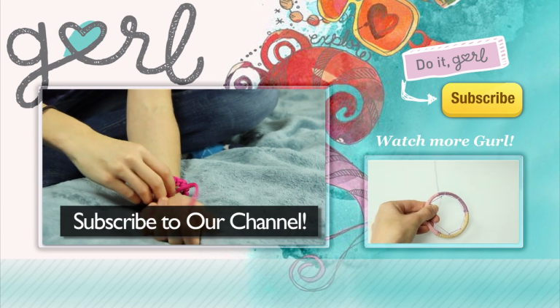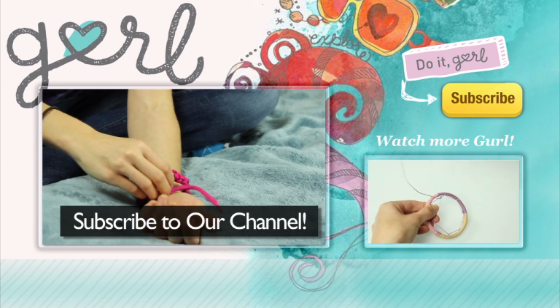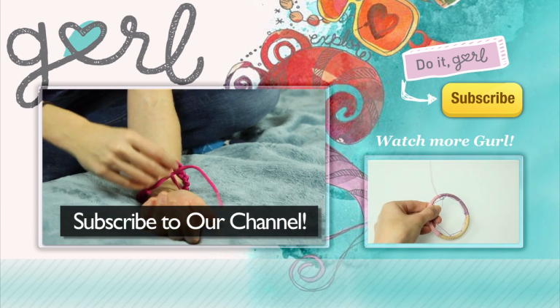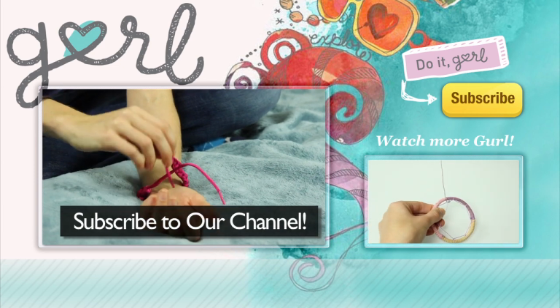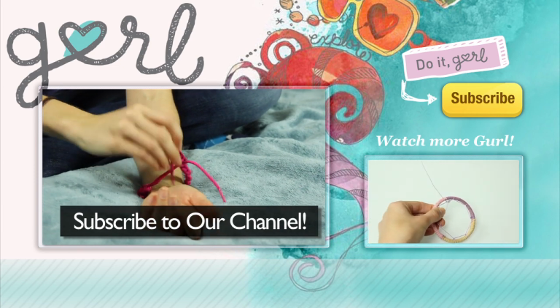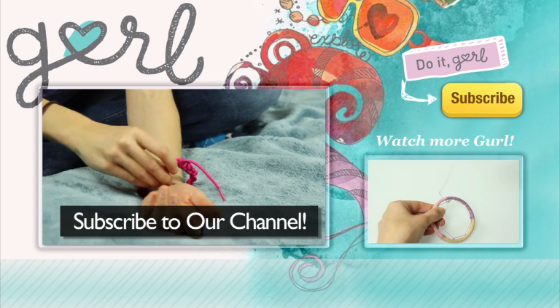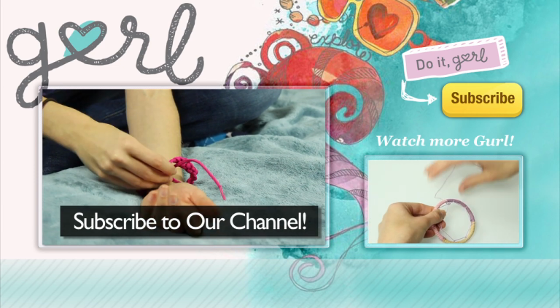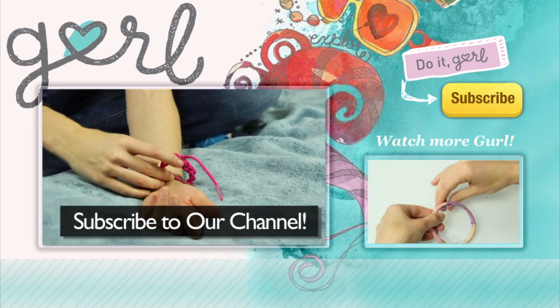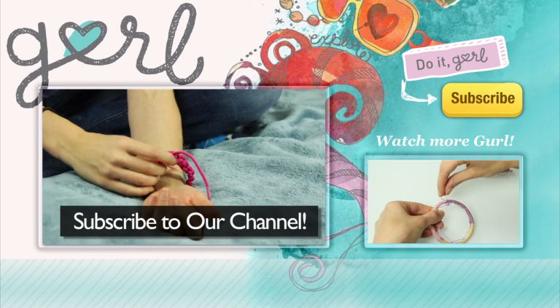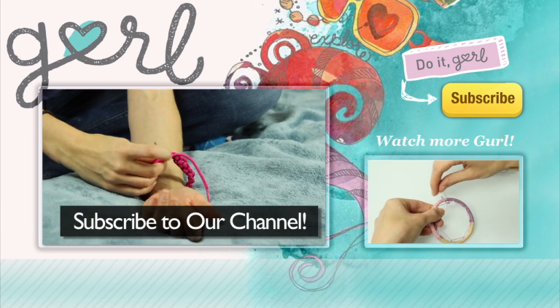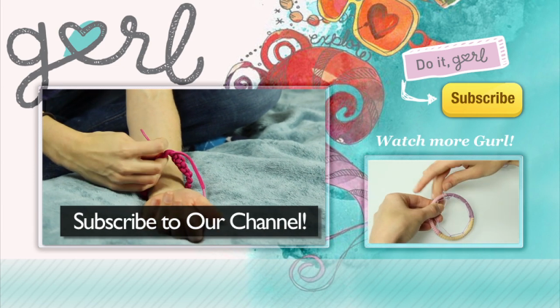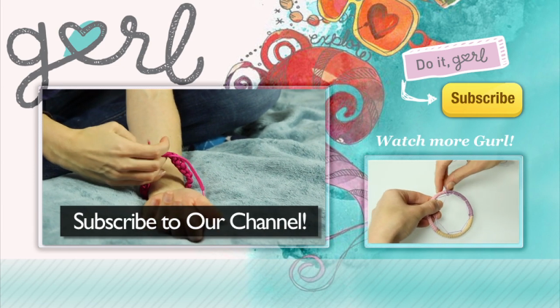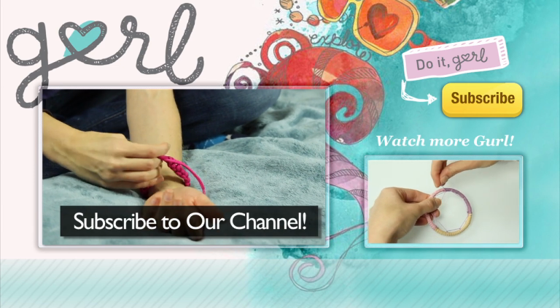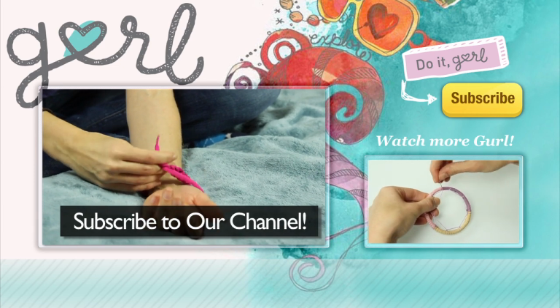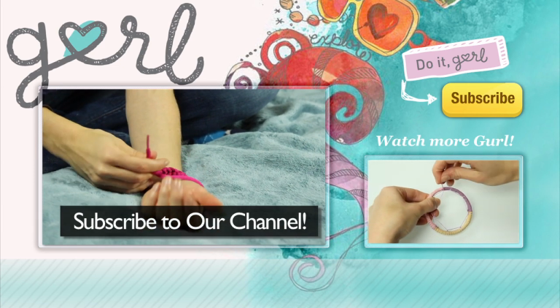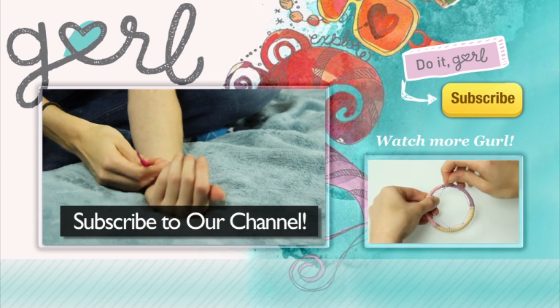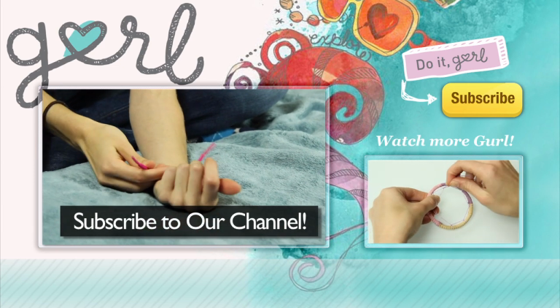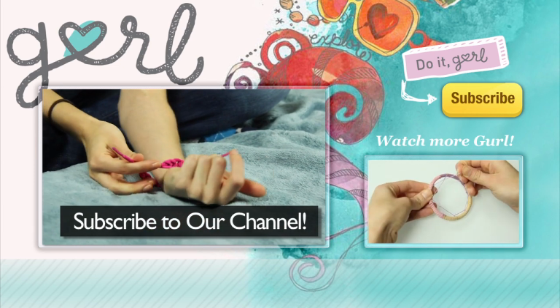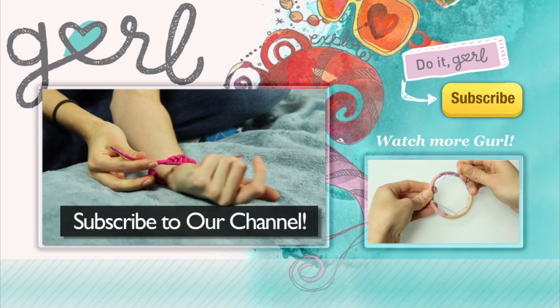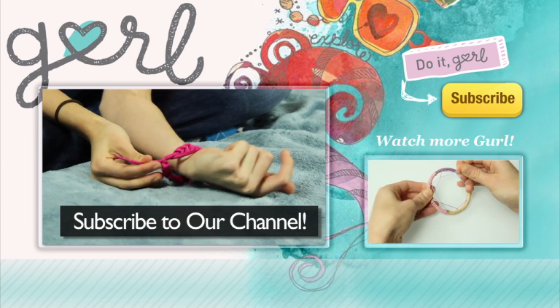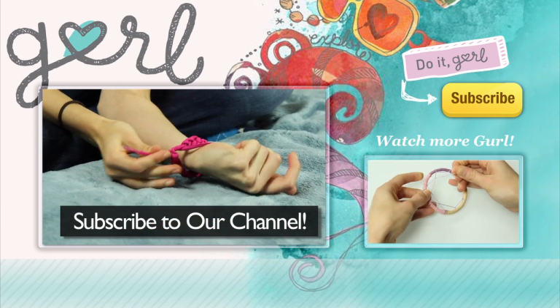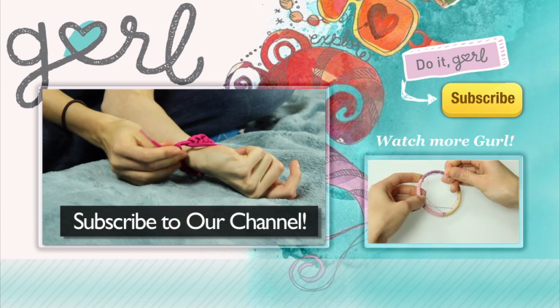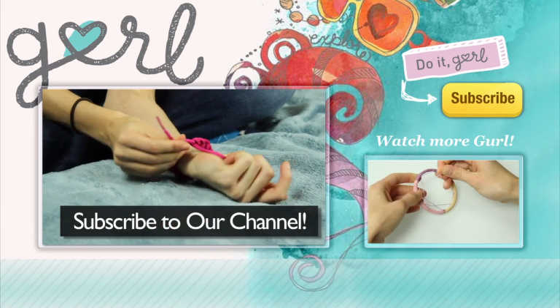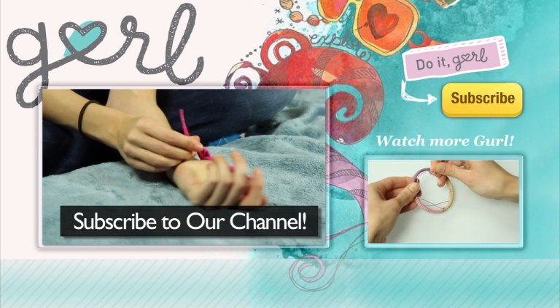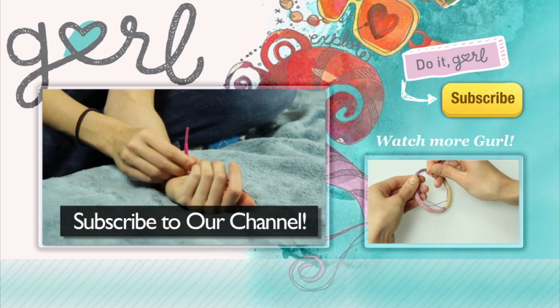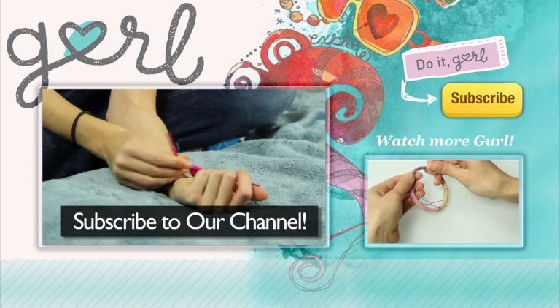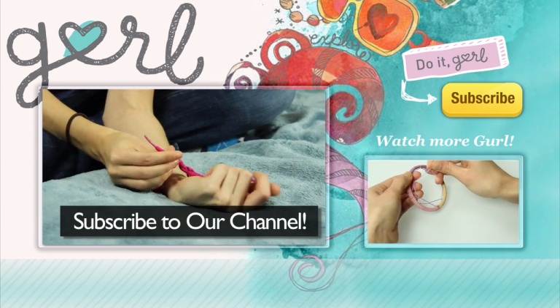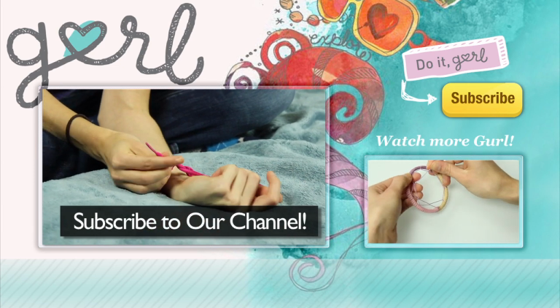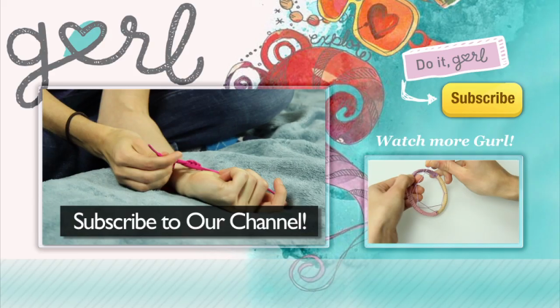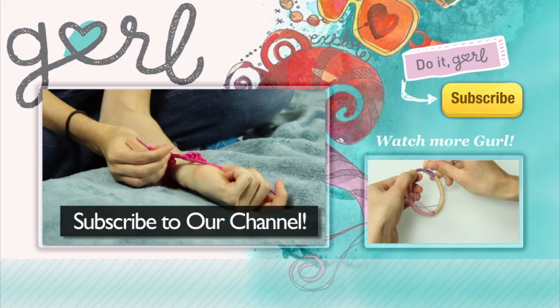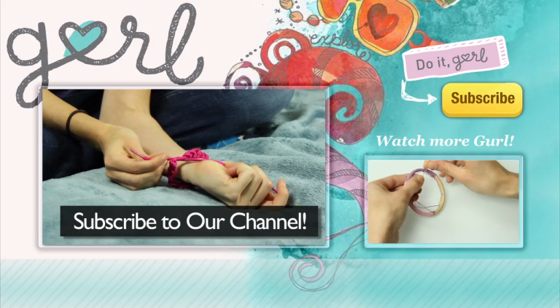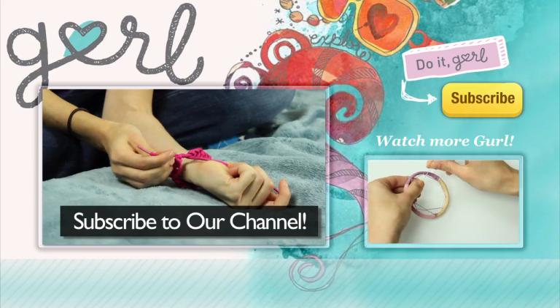We don't all have tying friends with us. Hey, want to help me tie this? Yeah, I'll come and help you tie it!